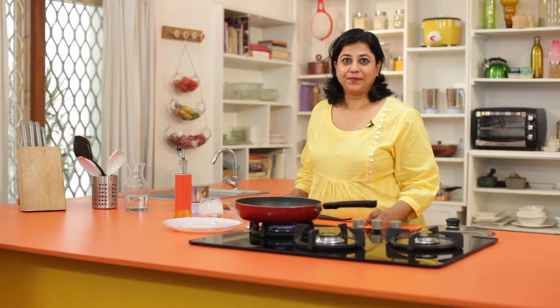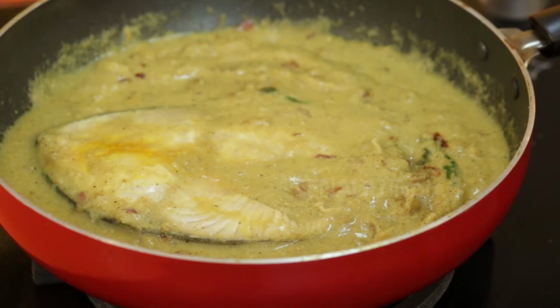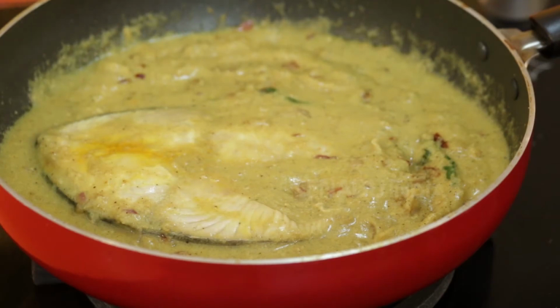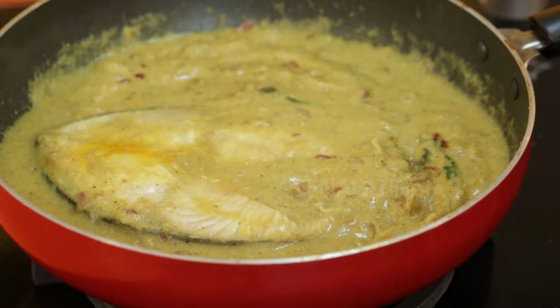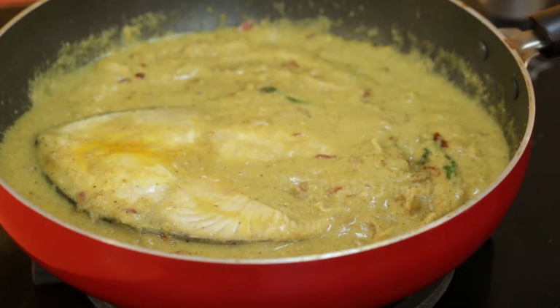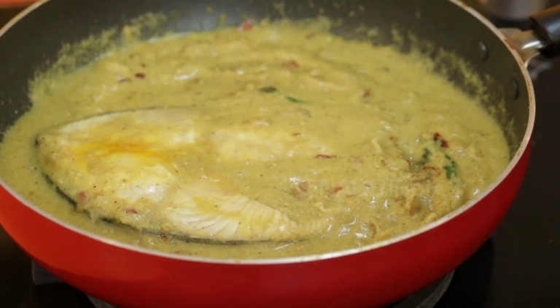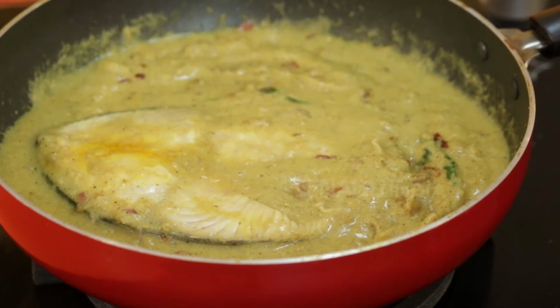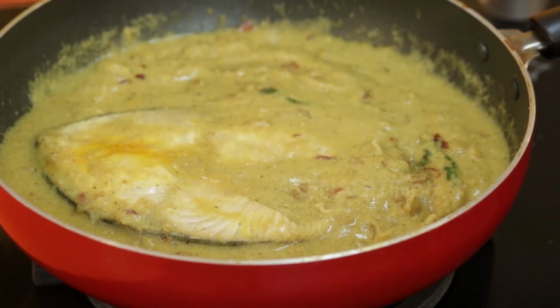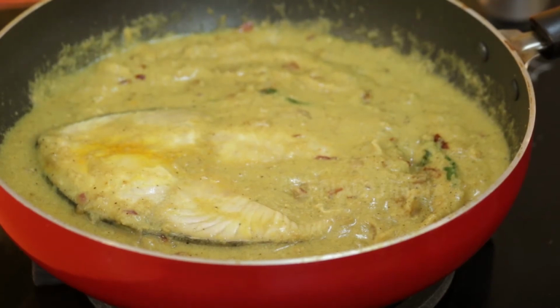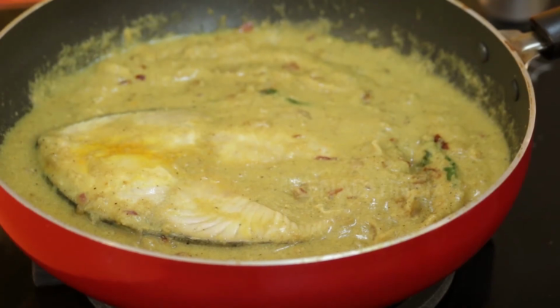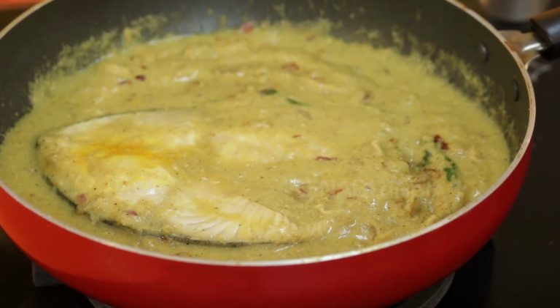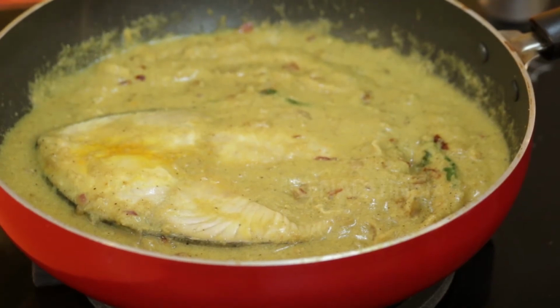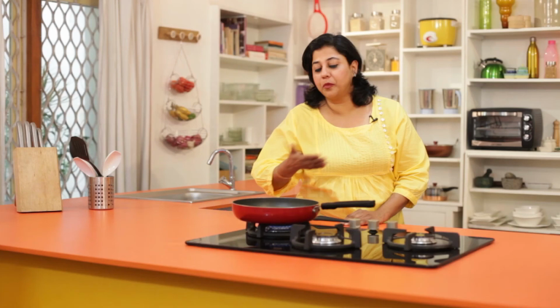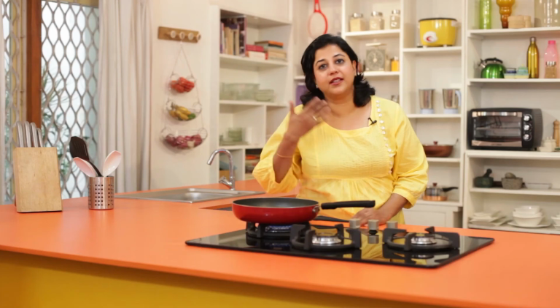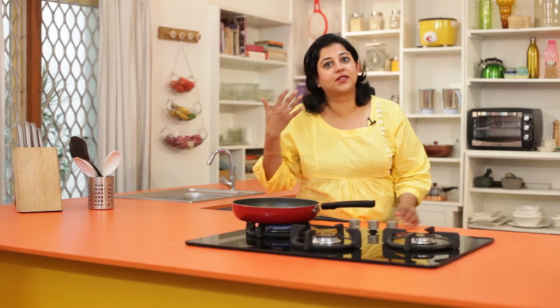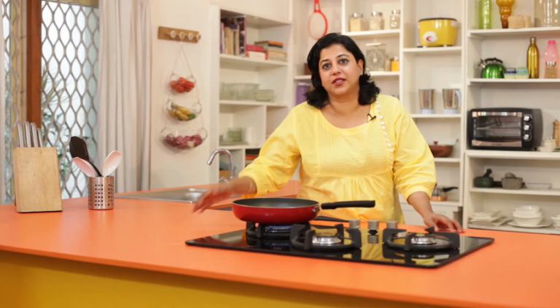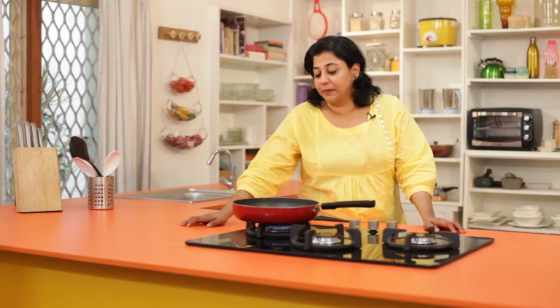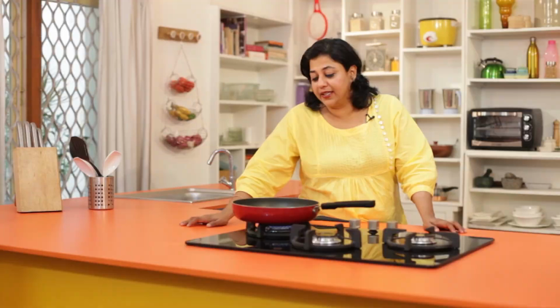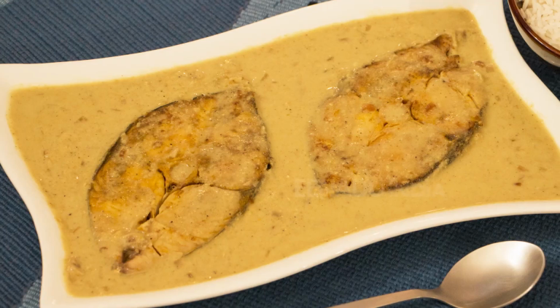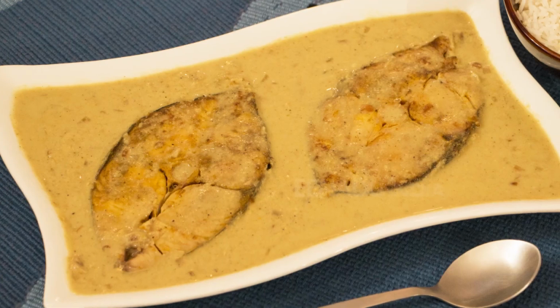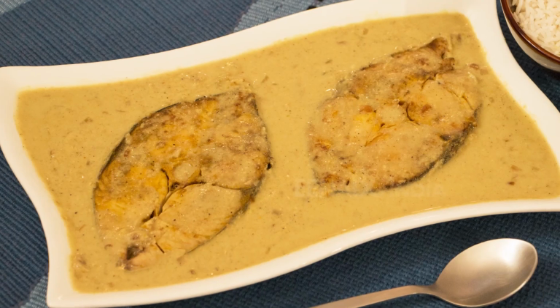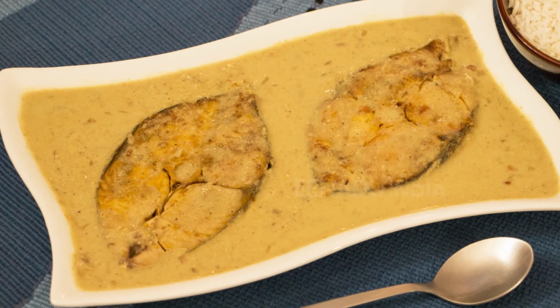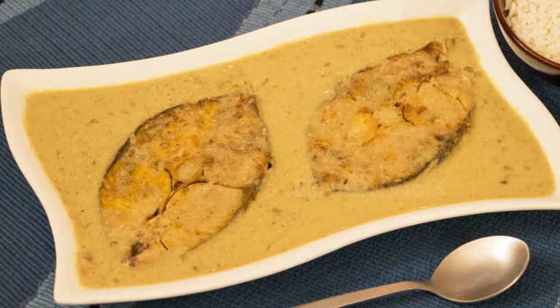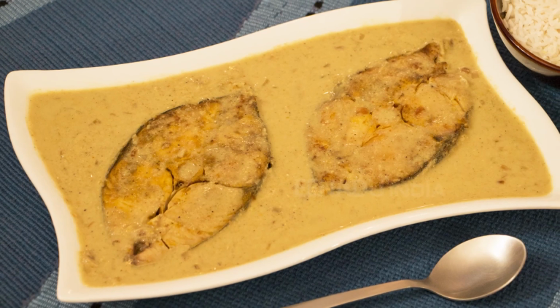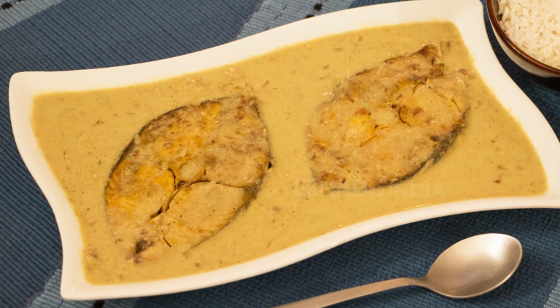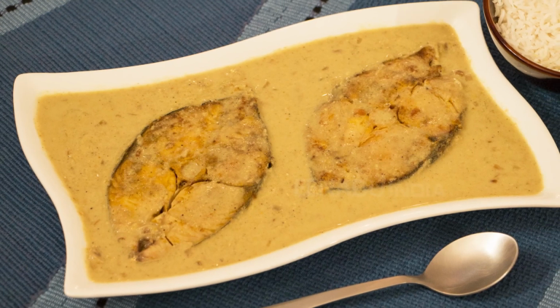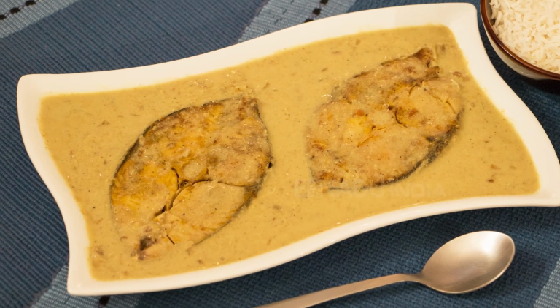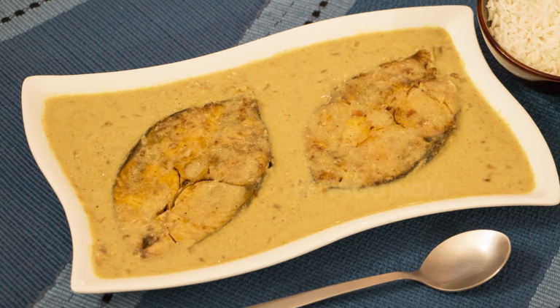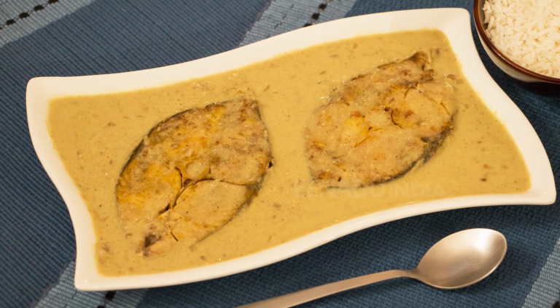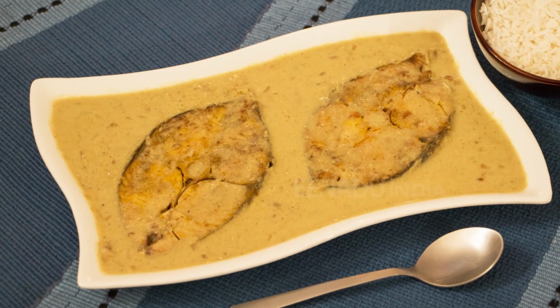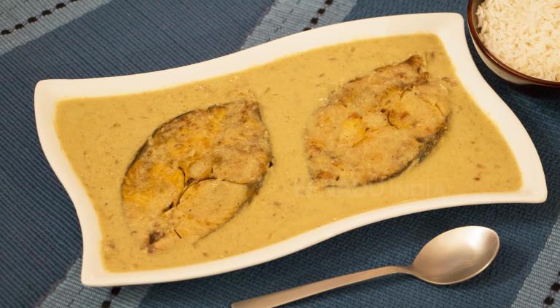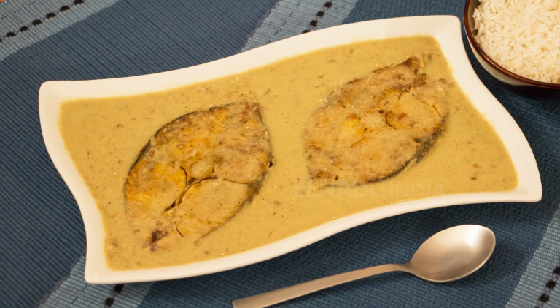Our fish caldeen is now ready. The aroma is just amazing. You can serve this with pav bread or white rice.